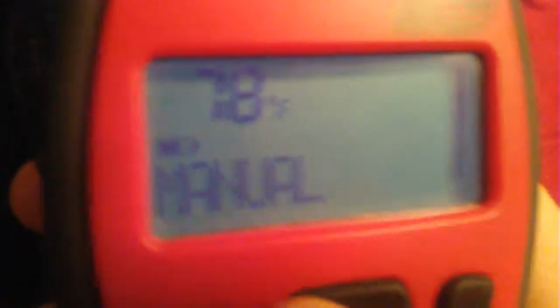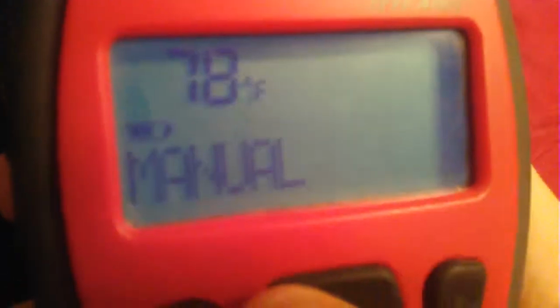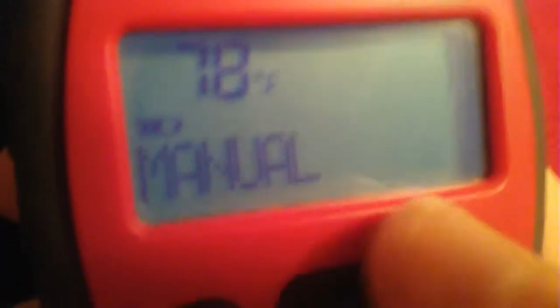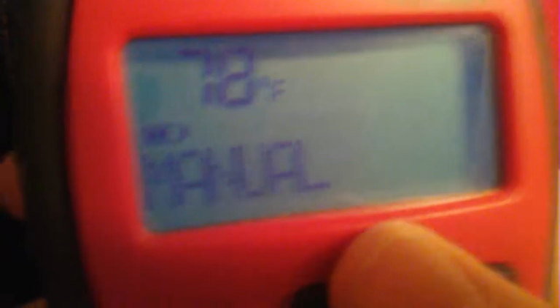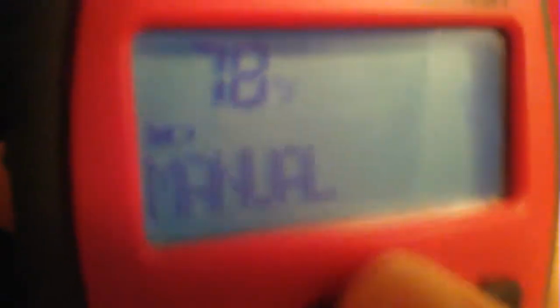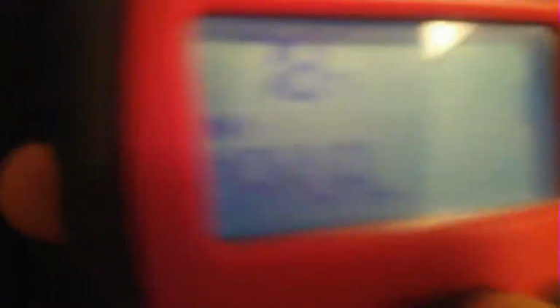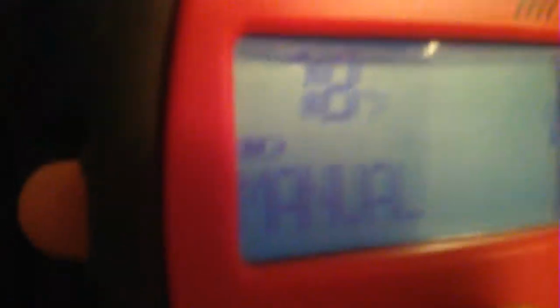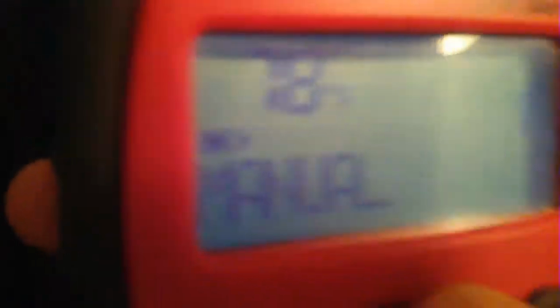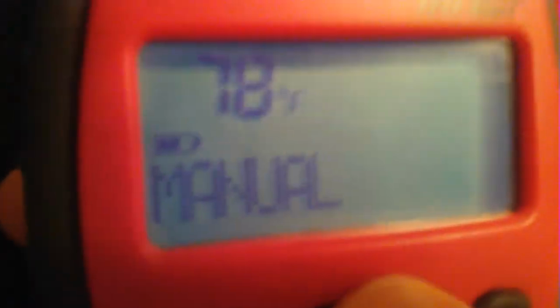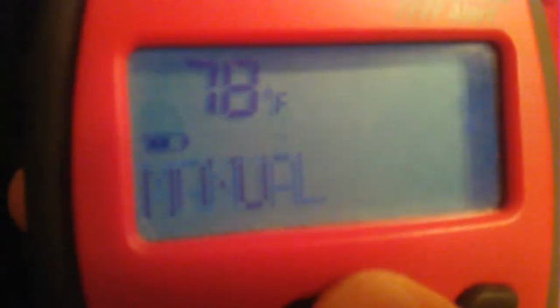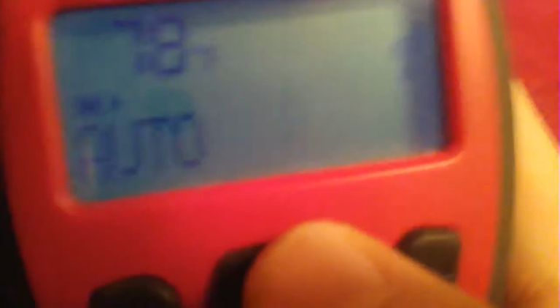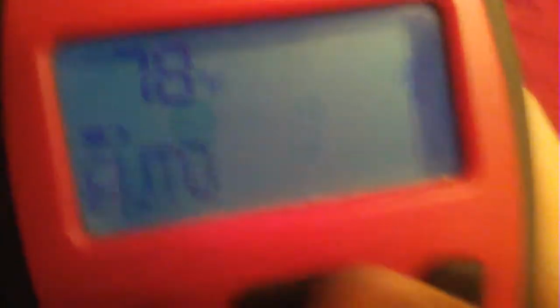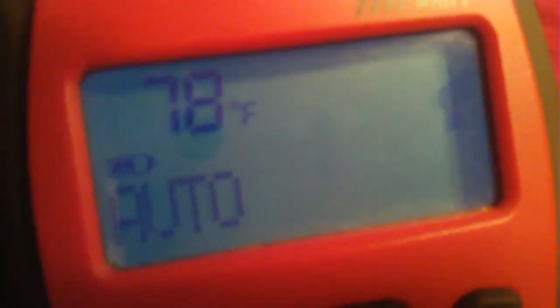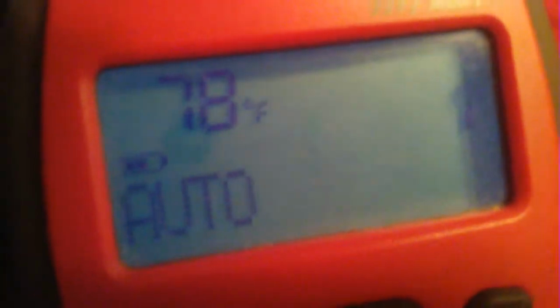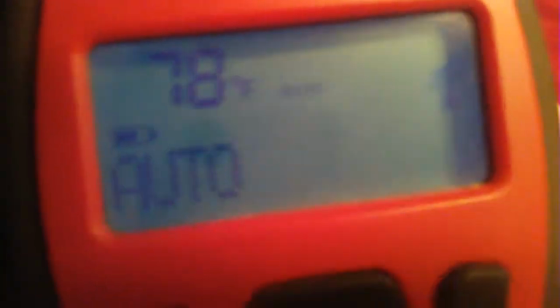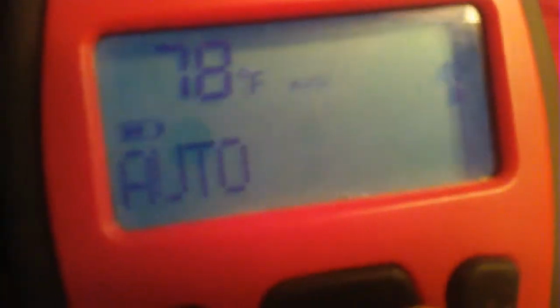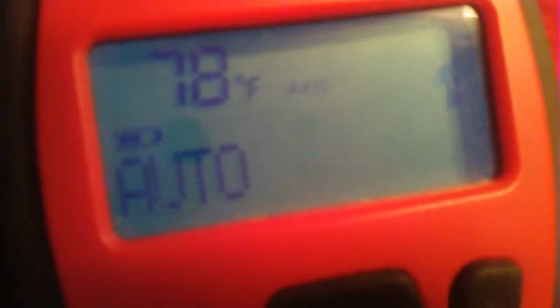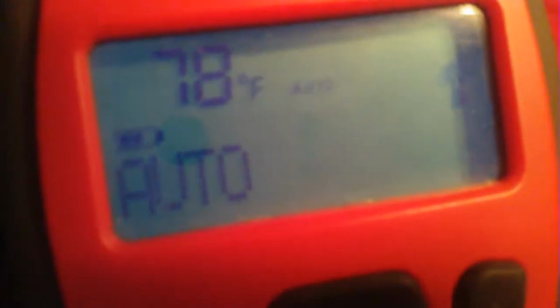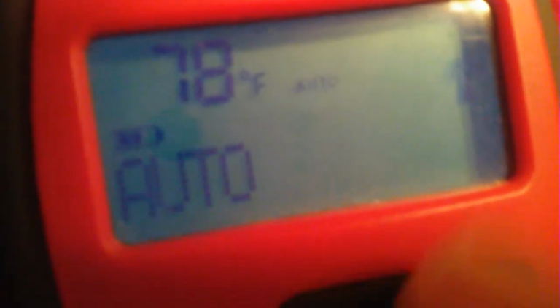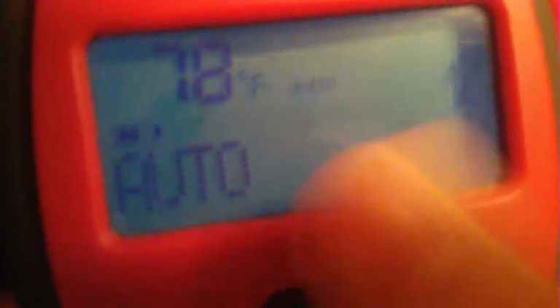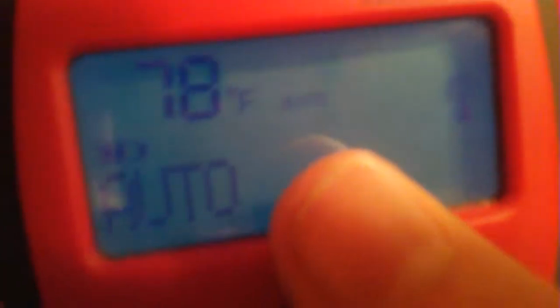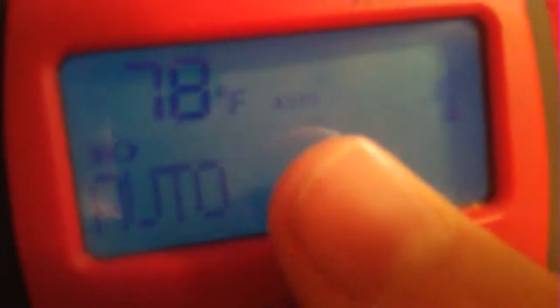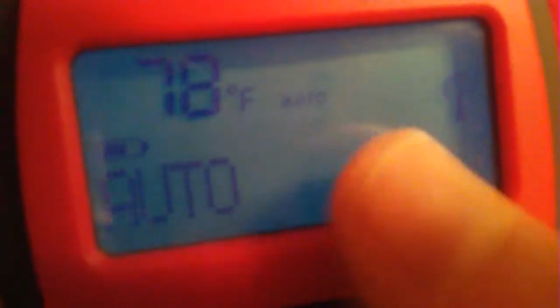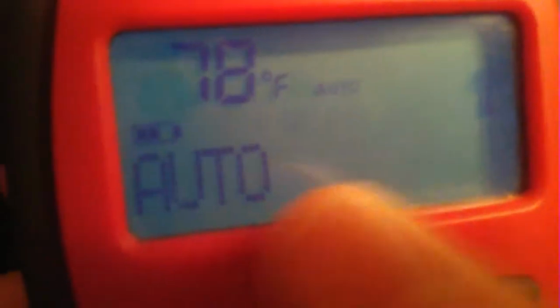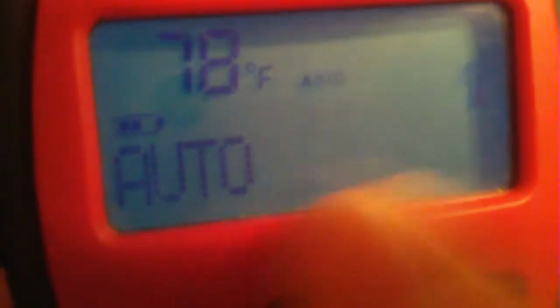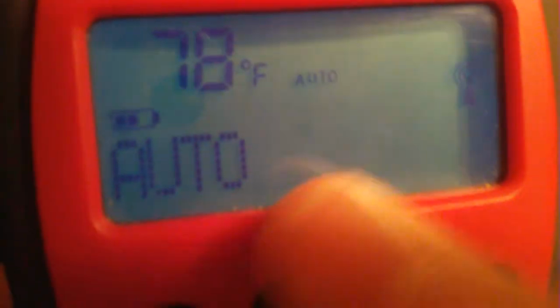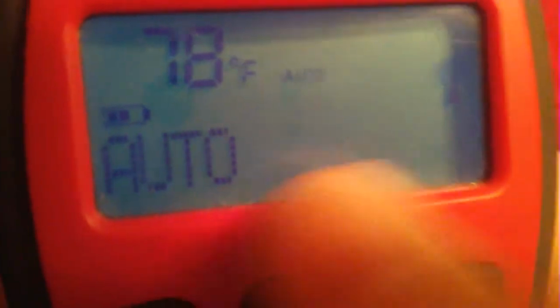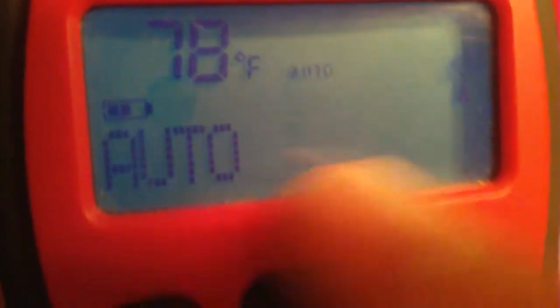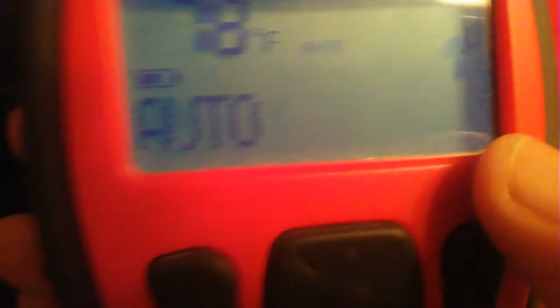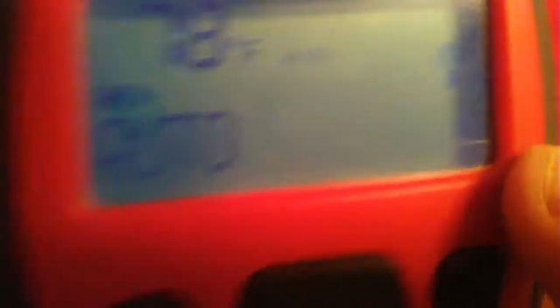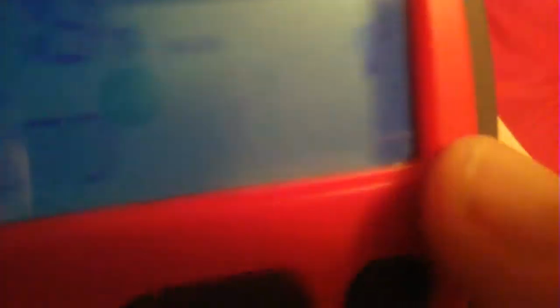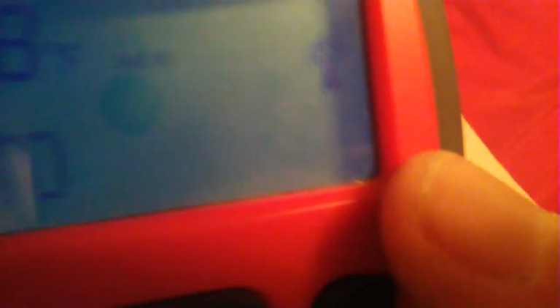But now watch when I click auto — it'll just do this until I remove the batteries.